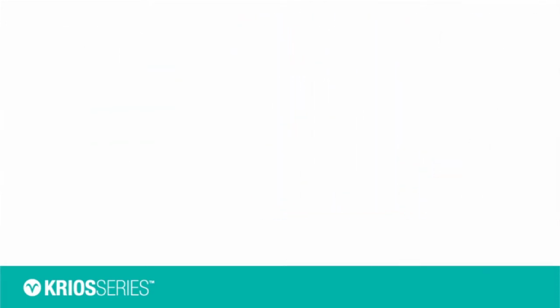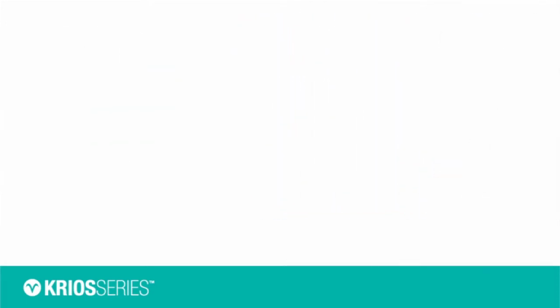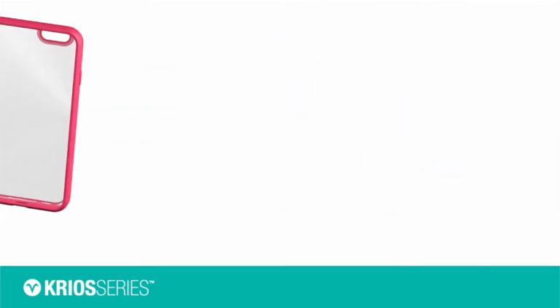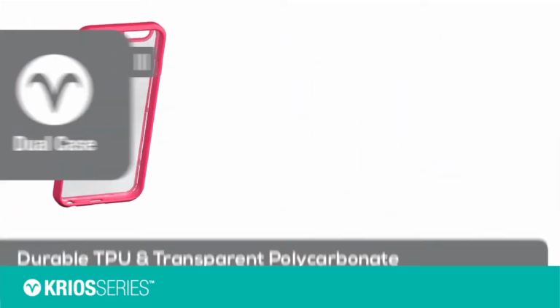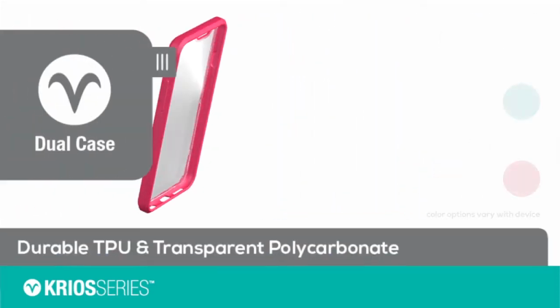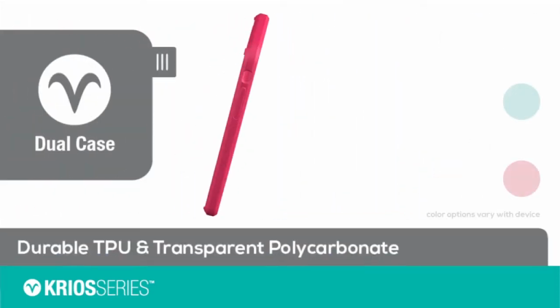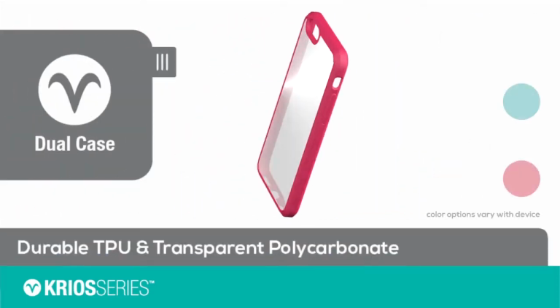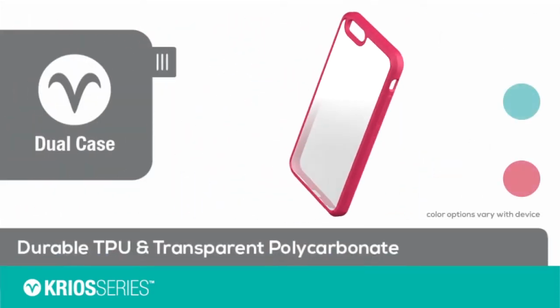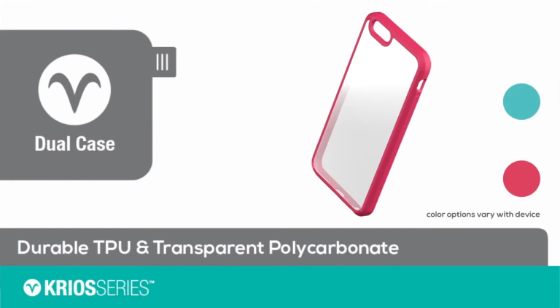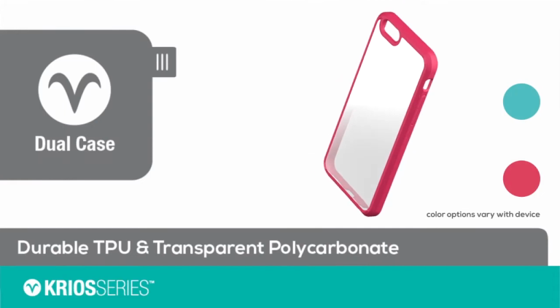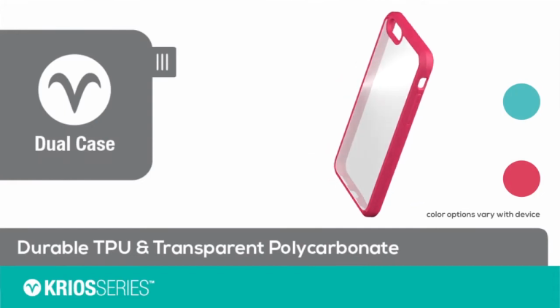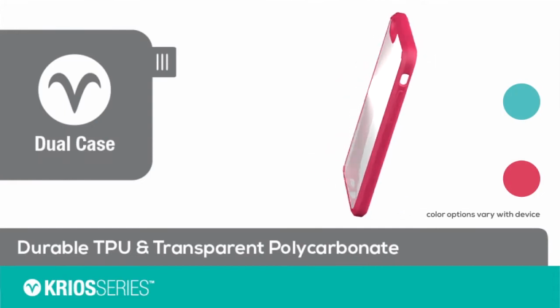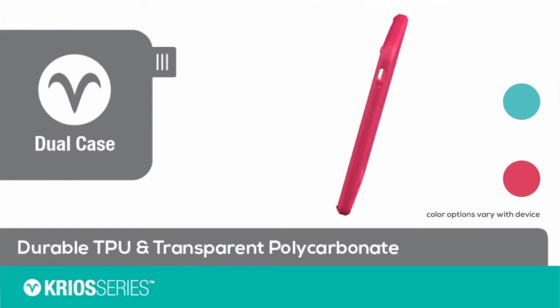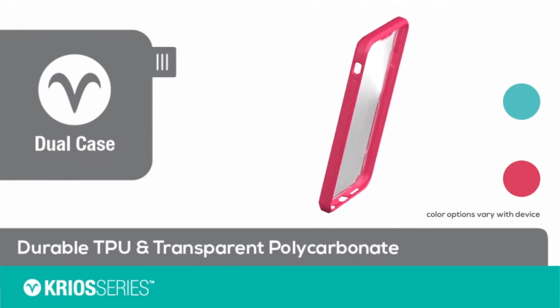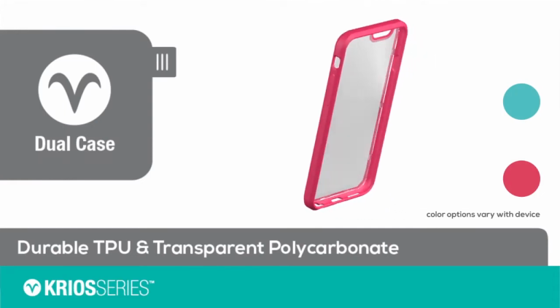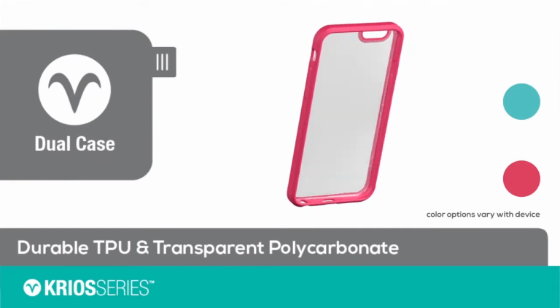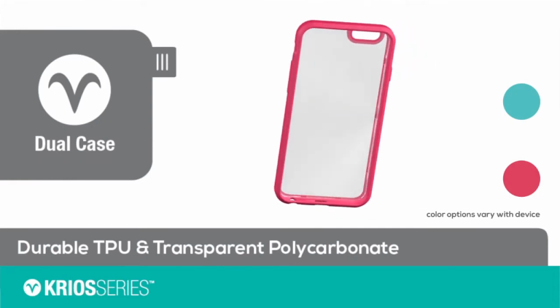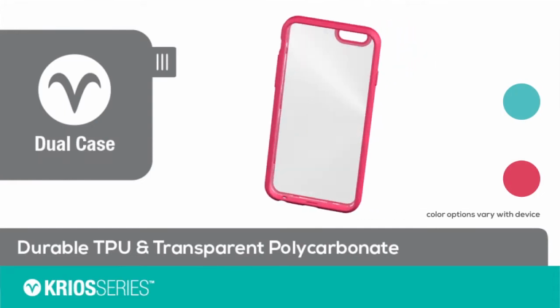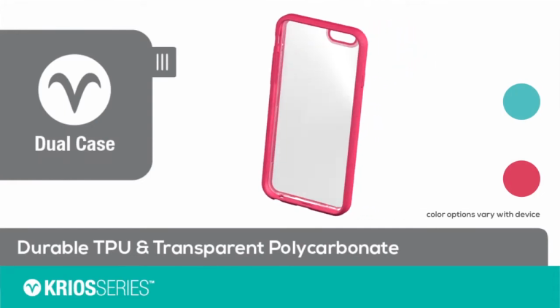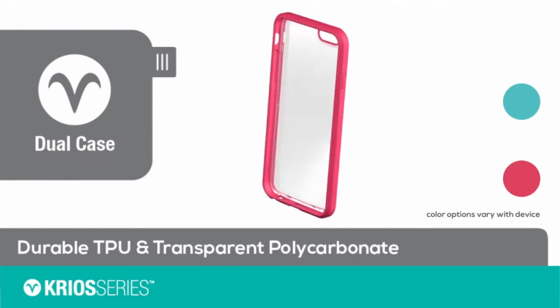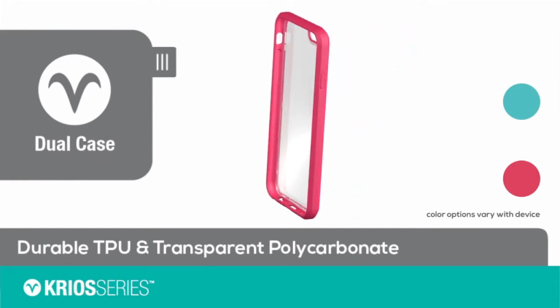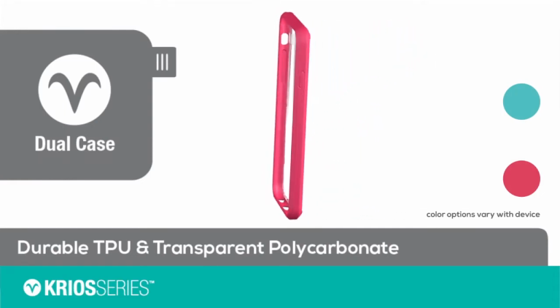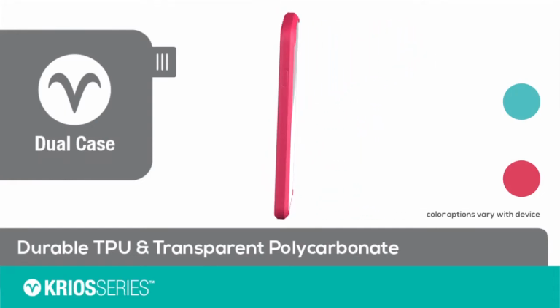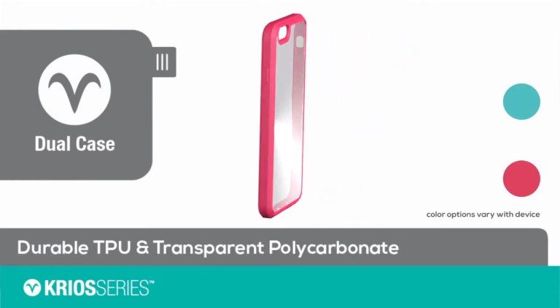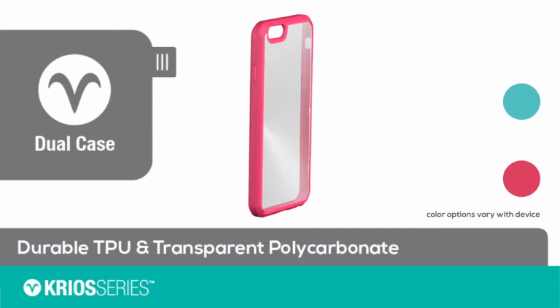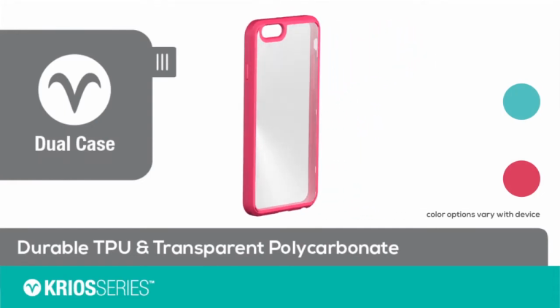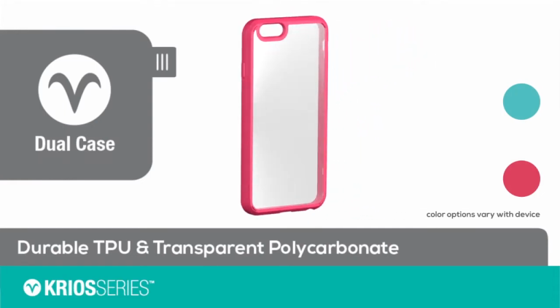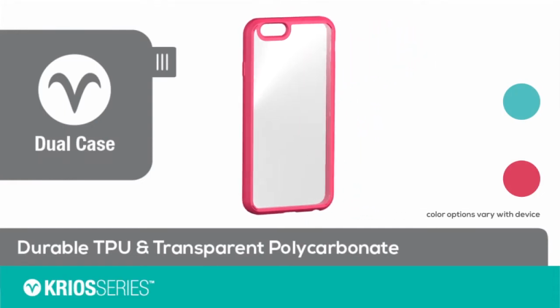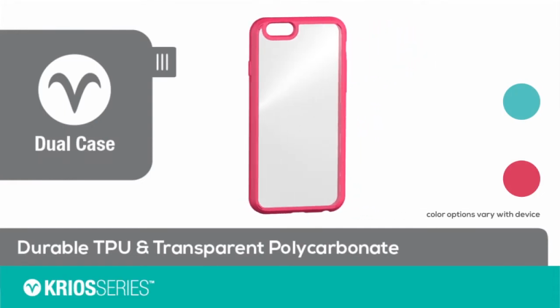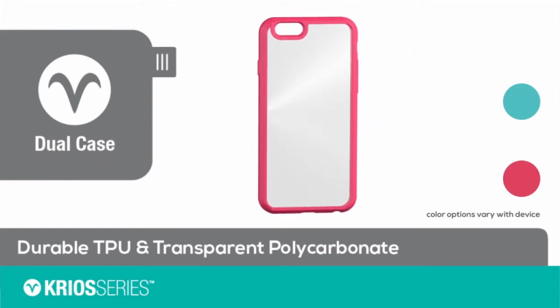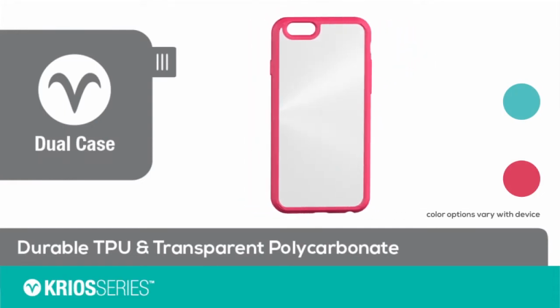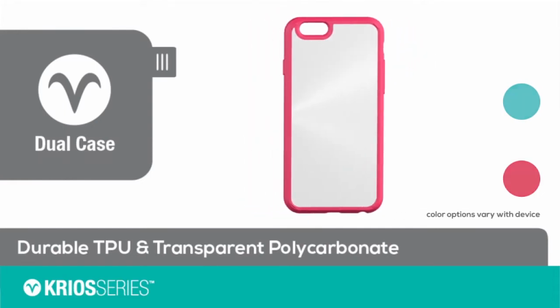The dual case features a sleek outer framework with a combination of durable TPU and transparent polycarbonate.